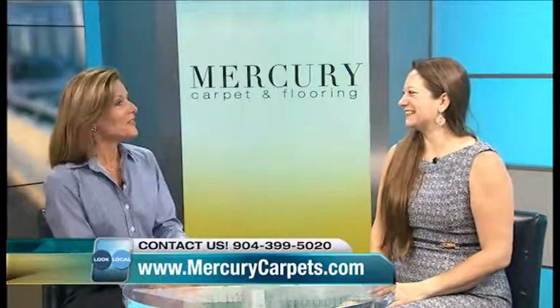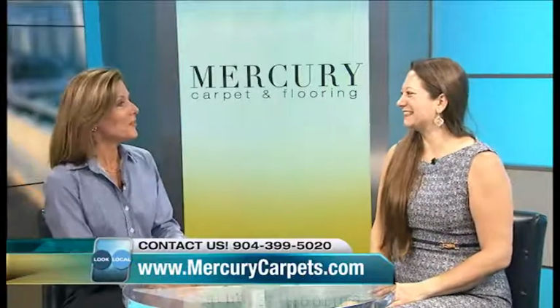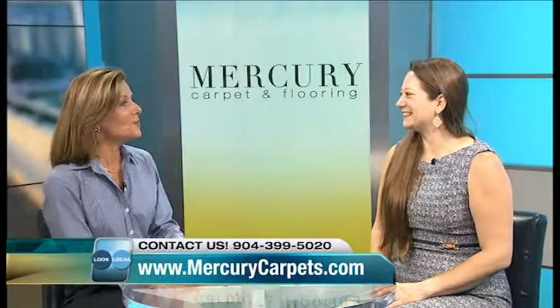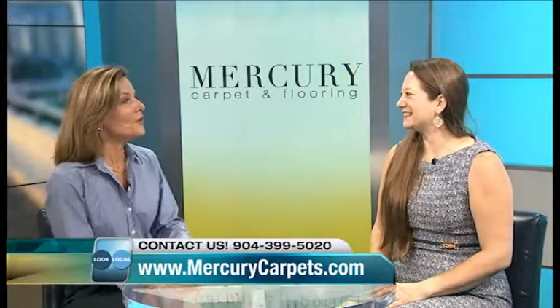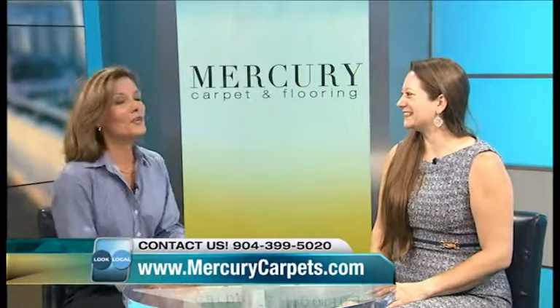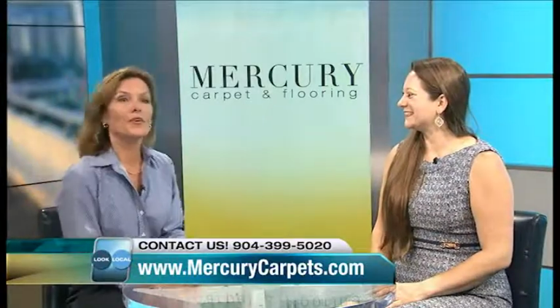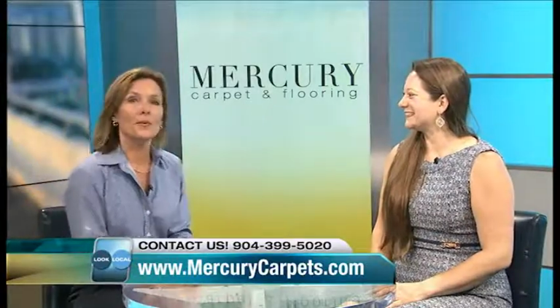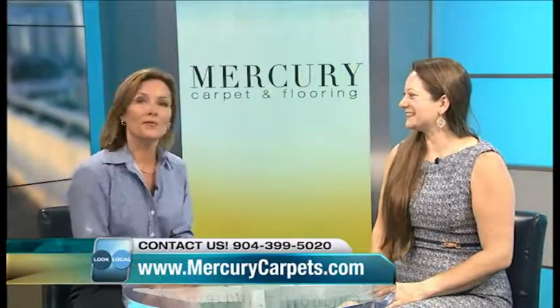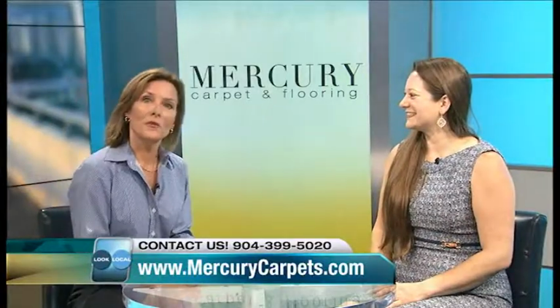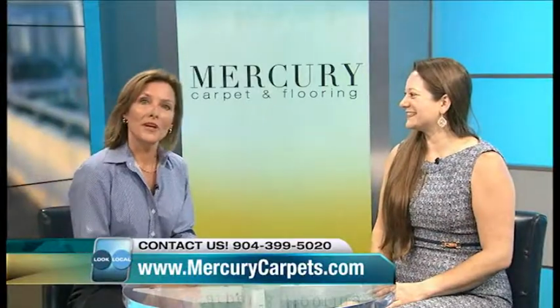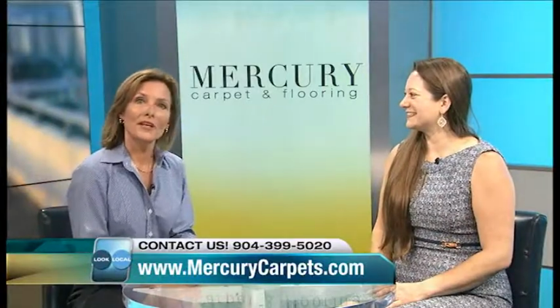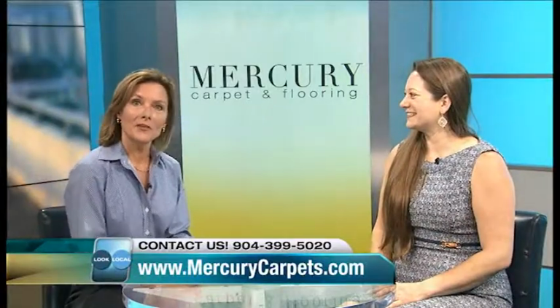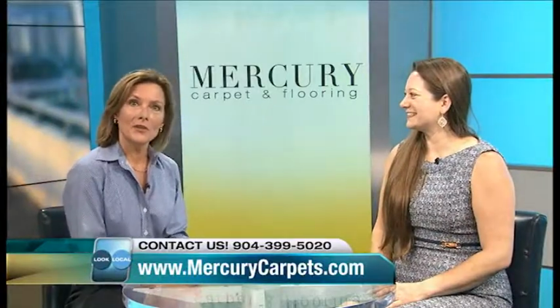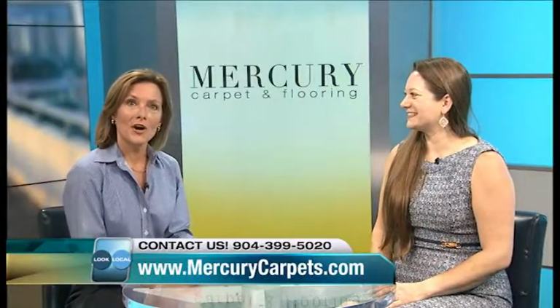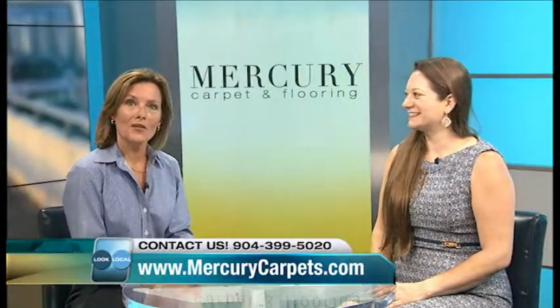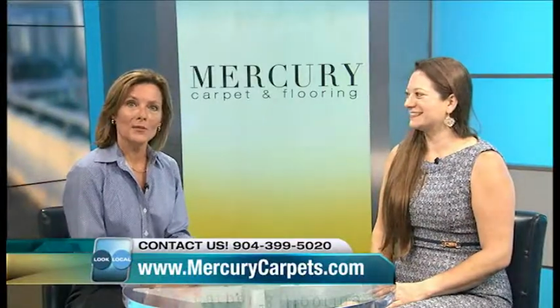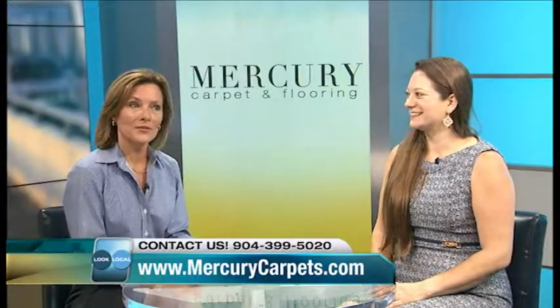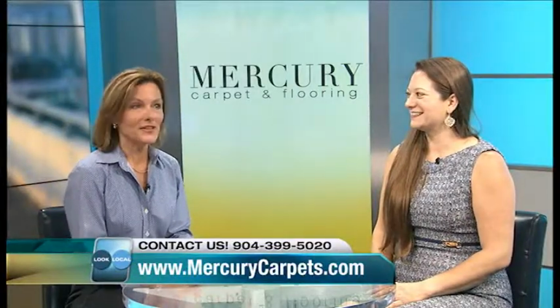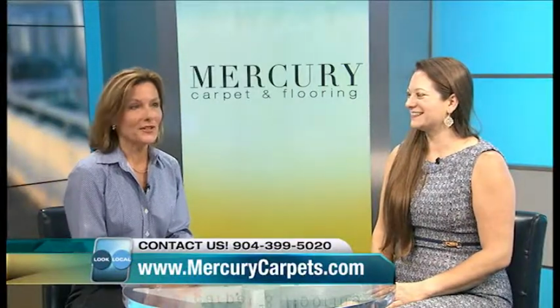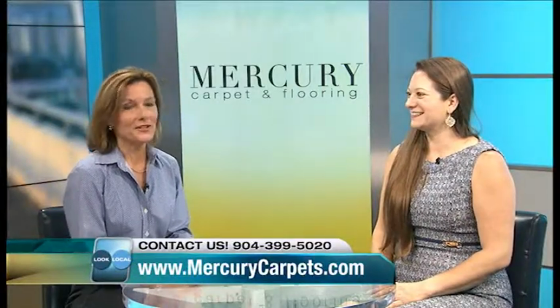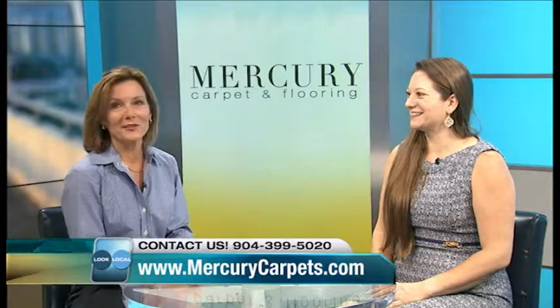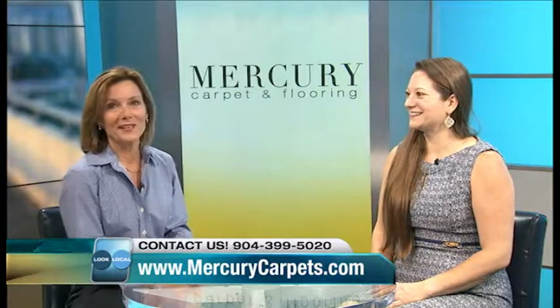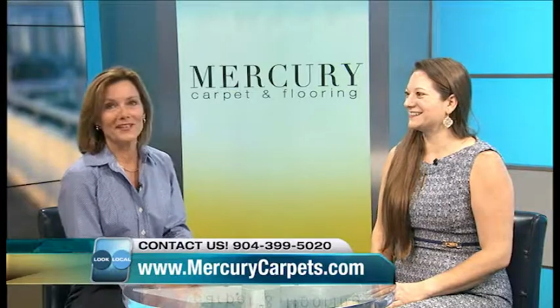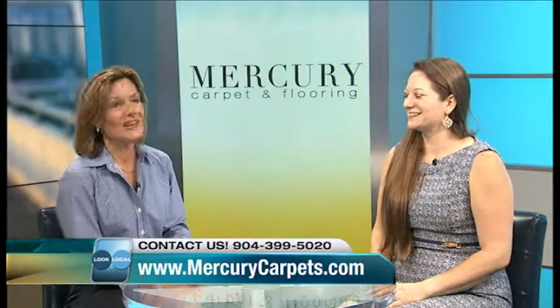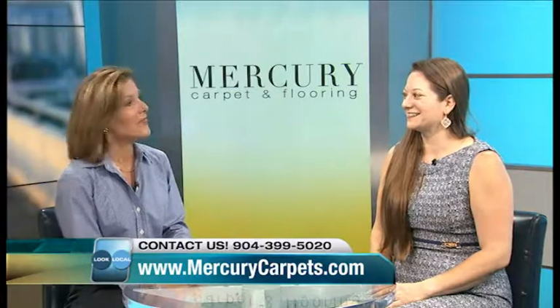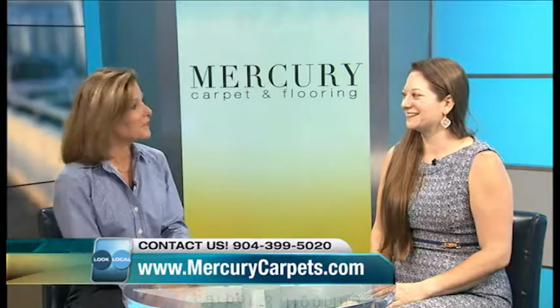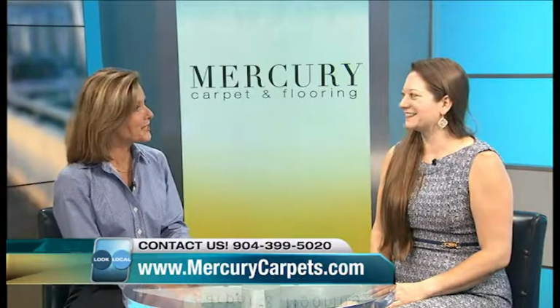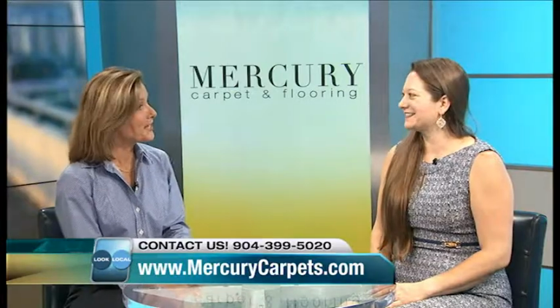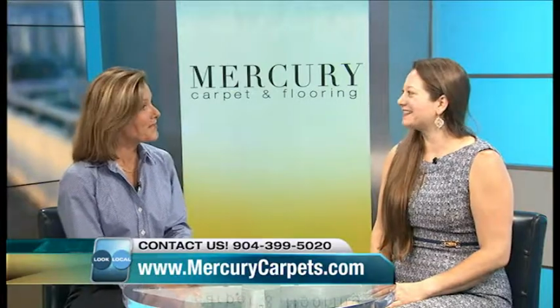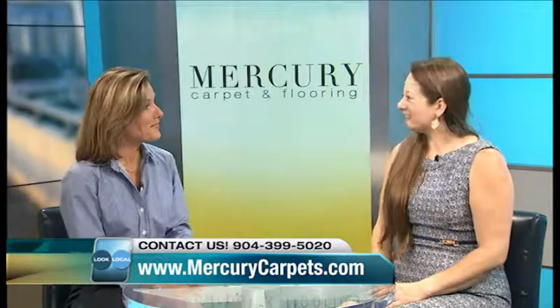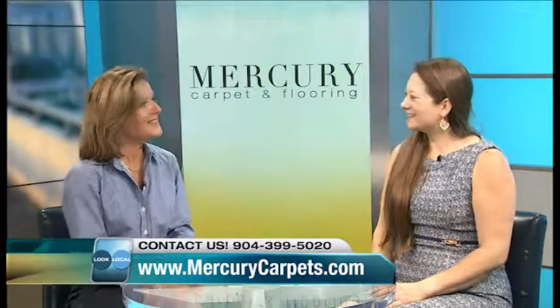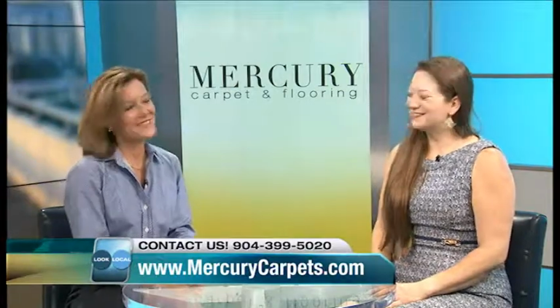Crystal, thank you so much. Mercury Carpet and Flooring — give them a call. The number is right there on your screen. We'll see you next time.